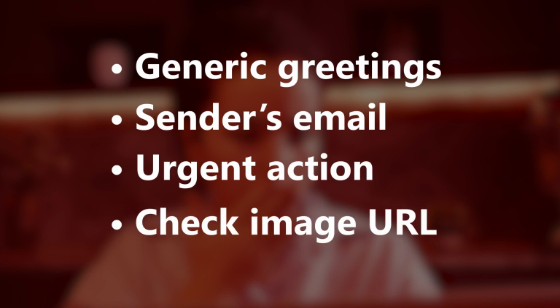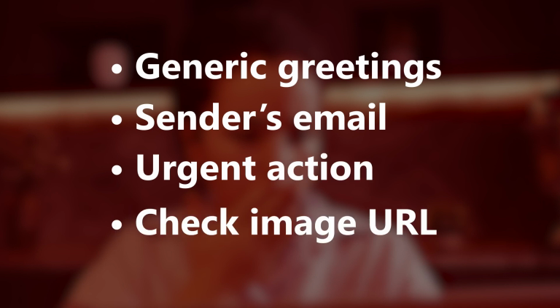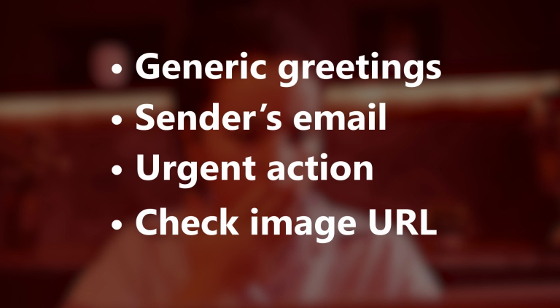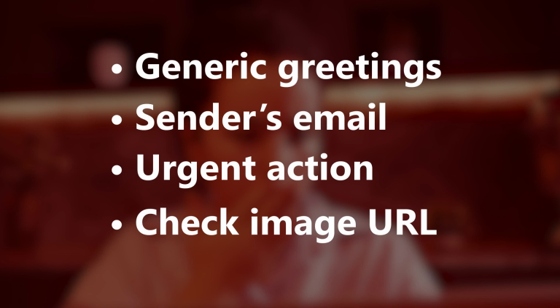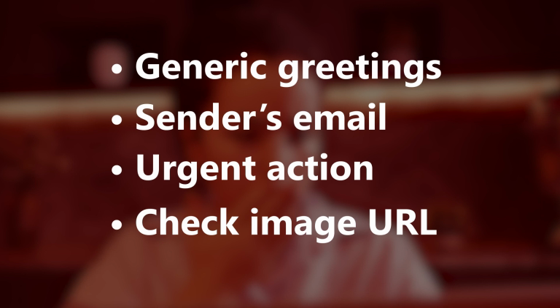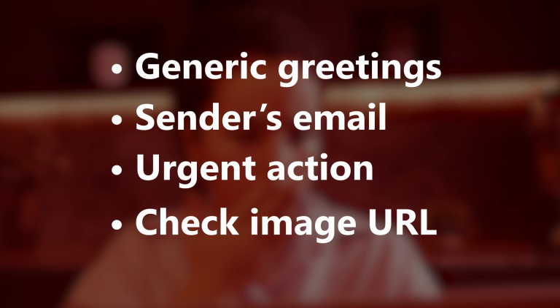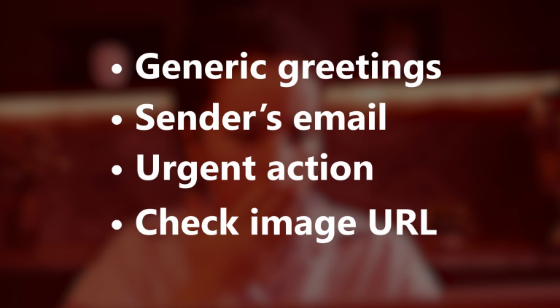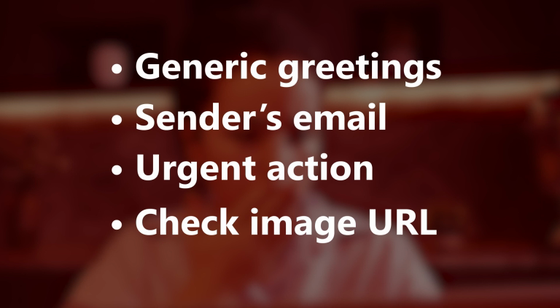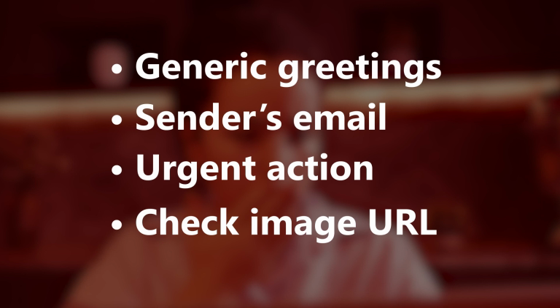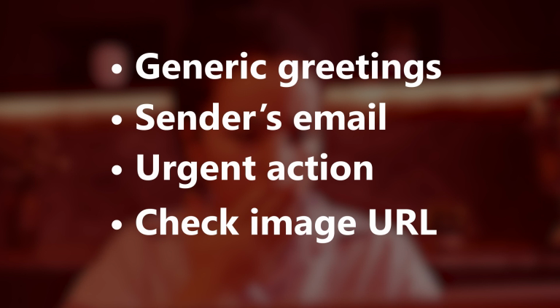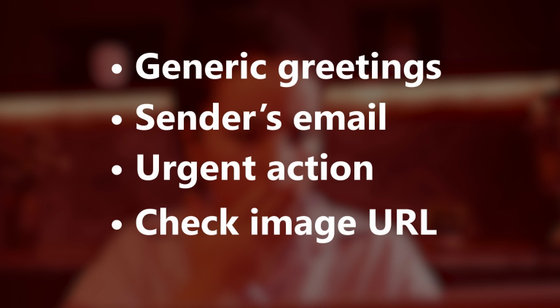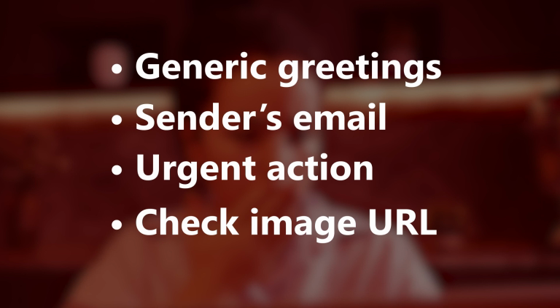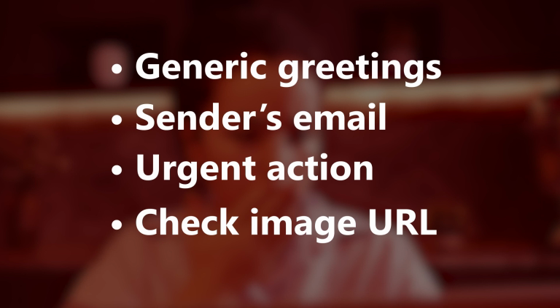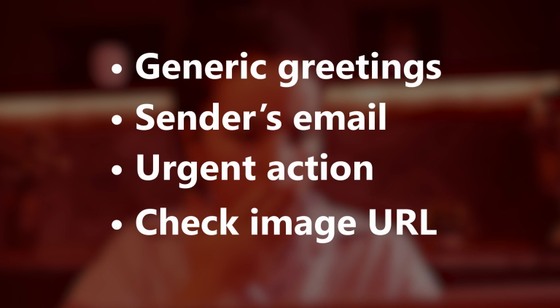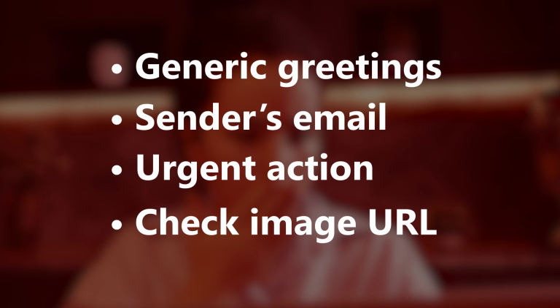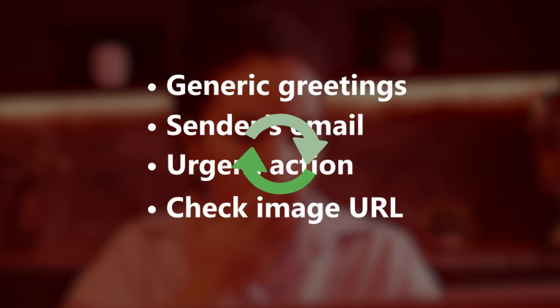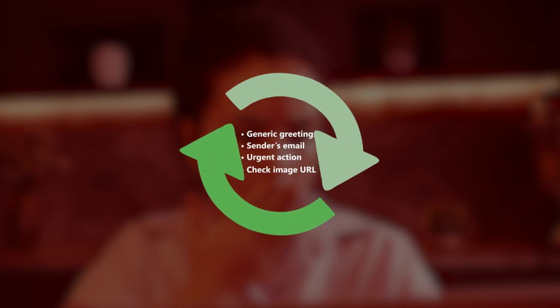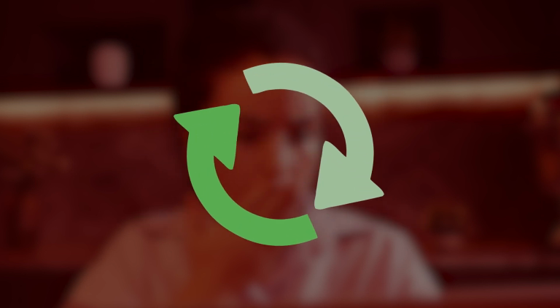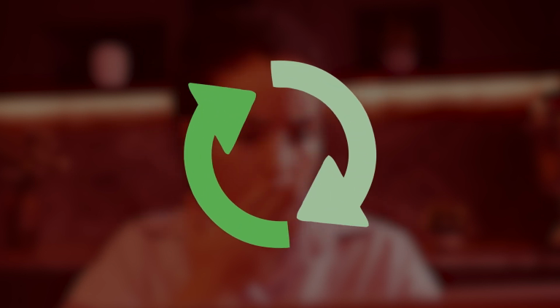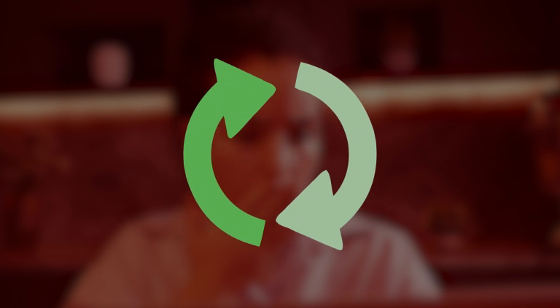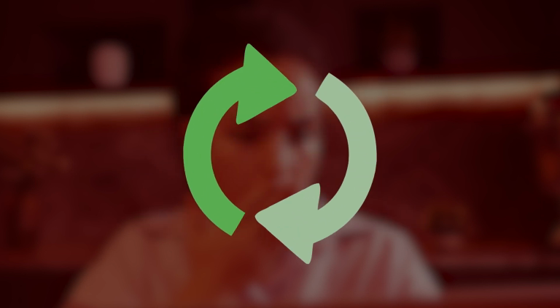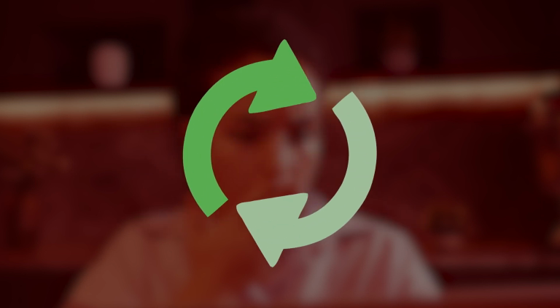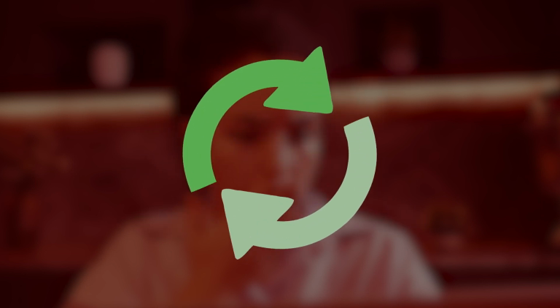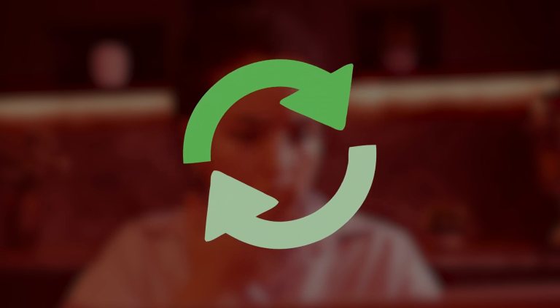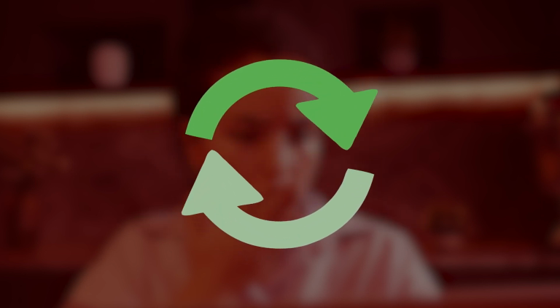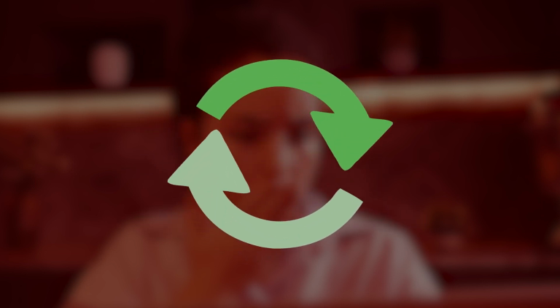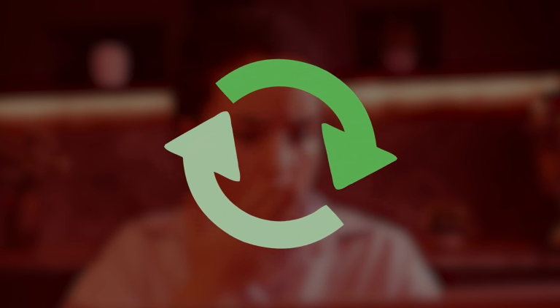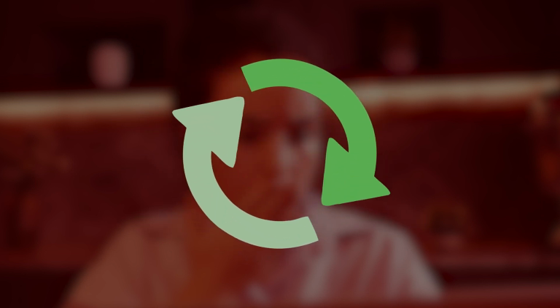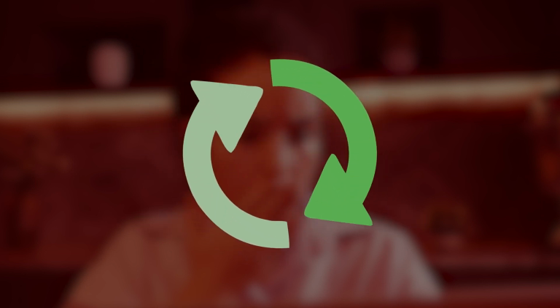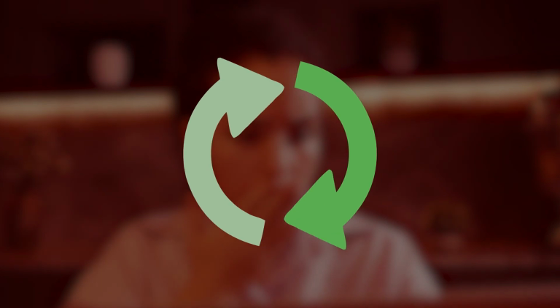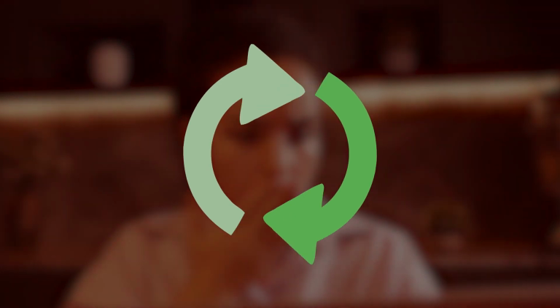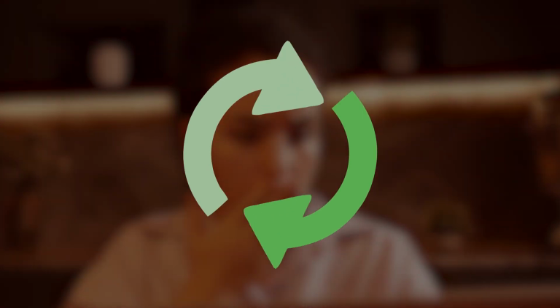Carefully hover over any image before clicking and check the URL. And of course keep all software up to date.